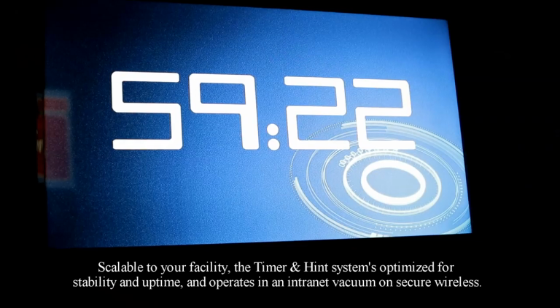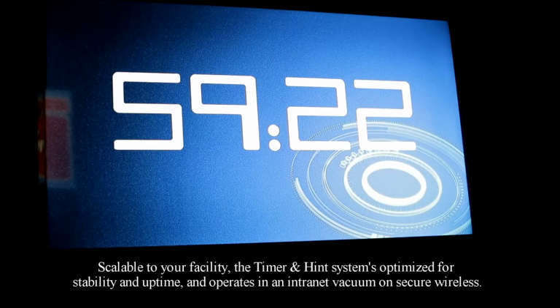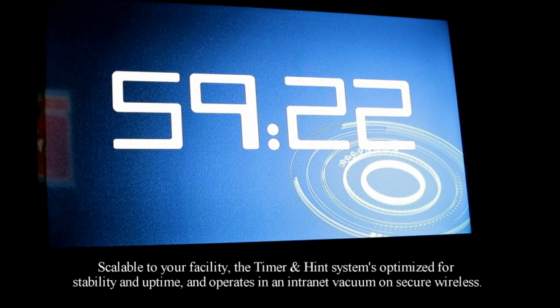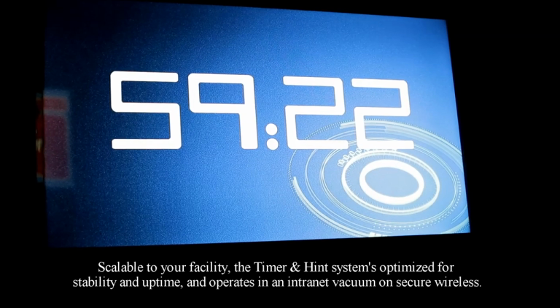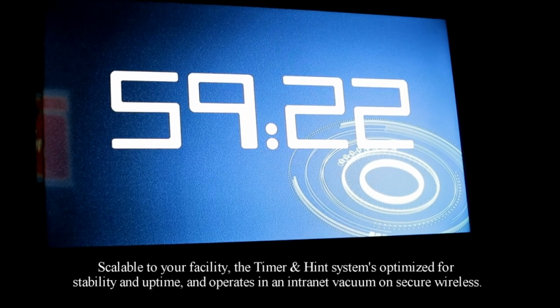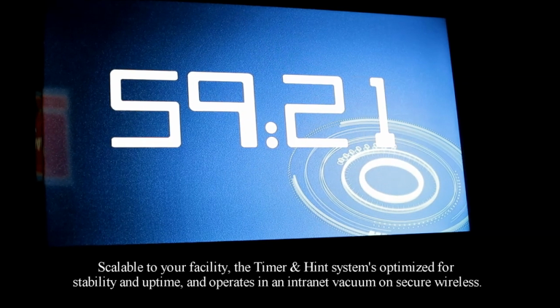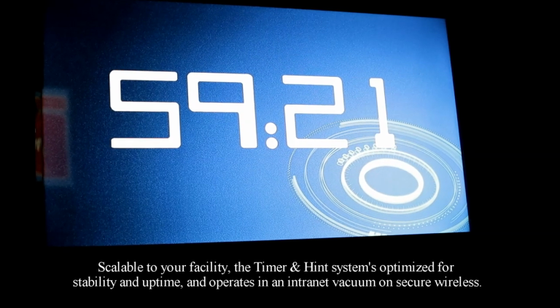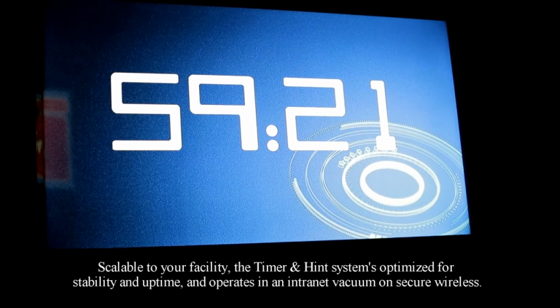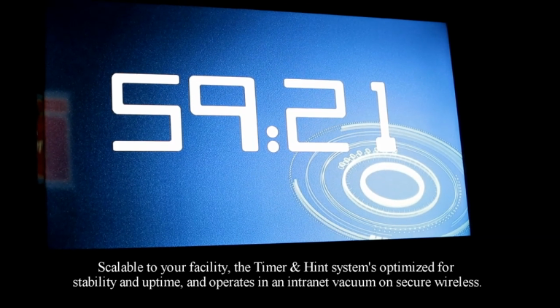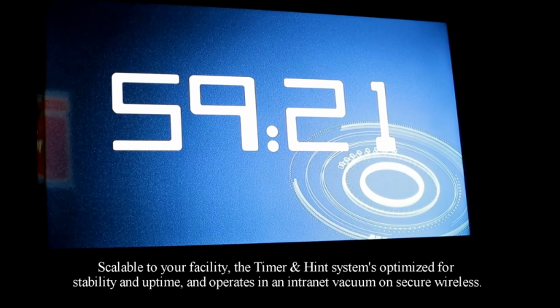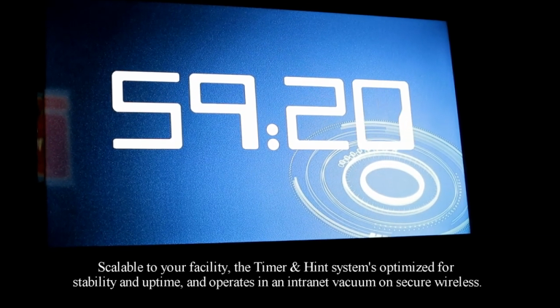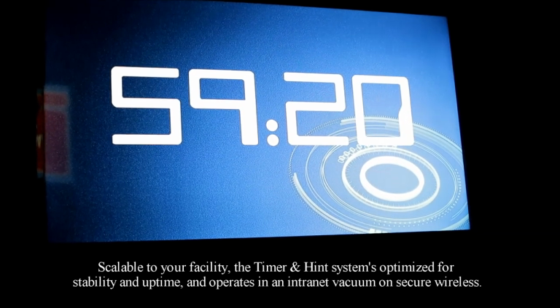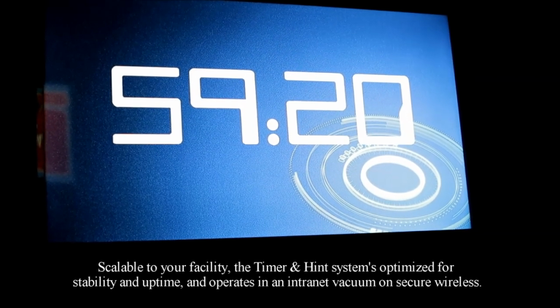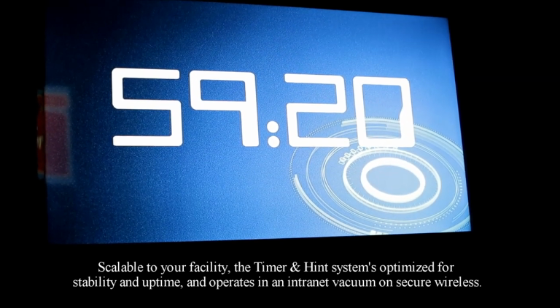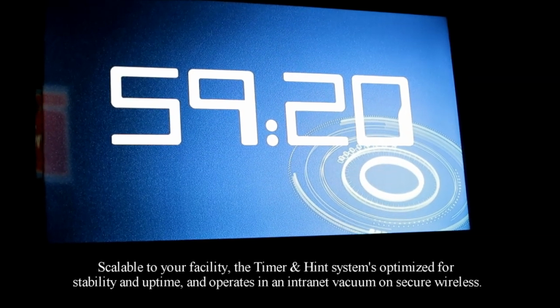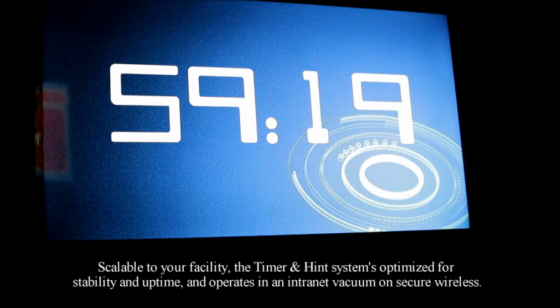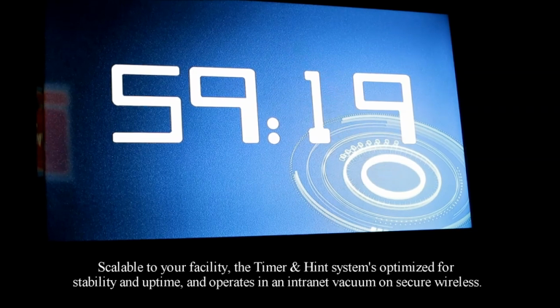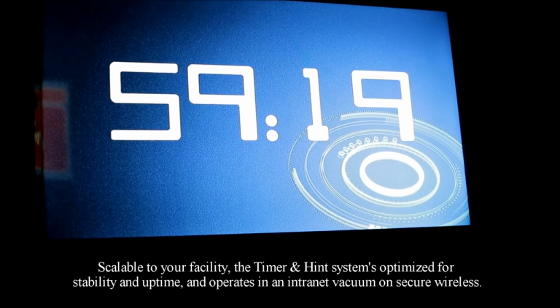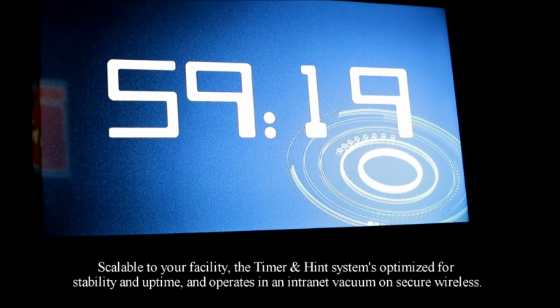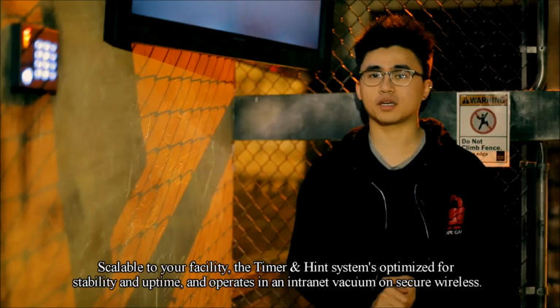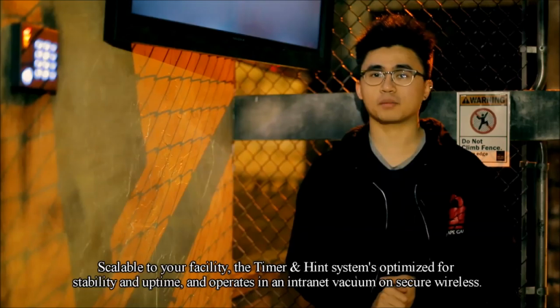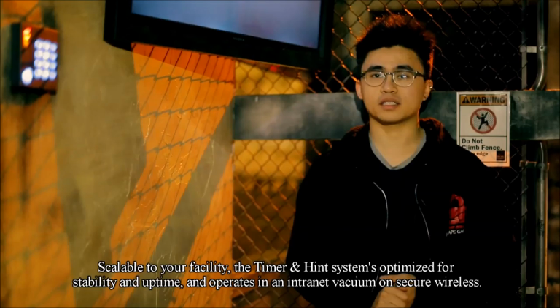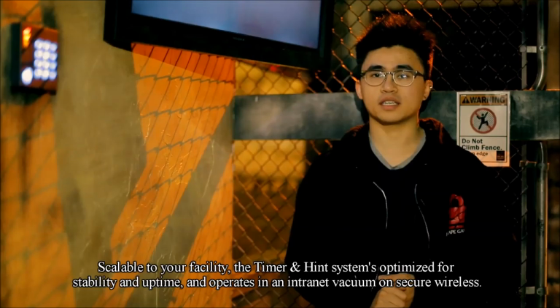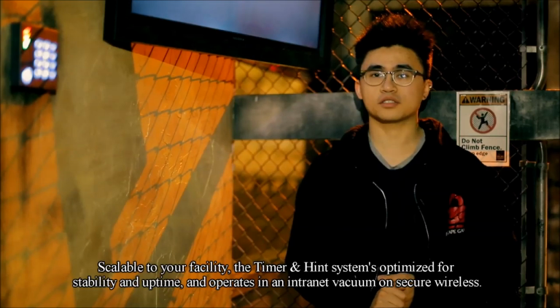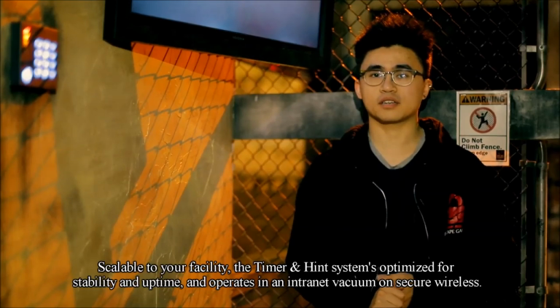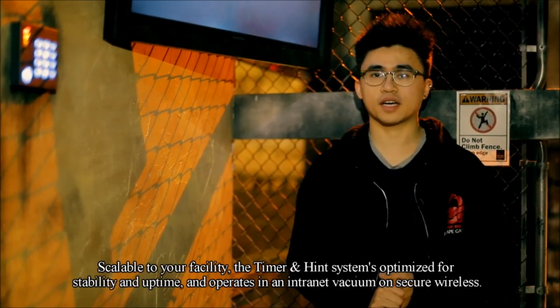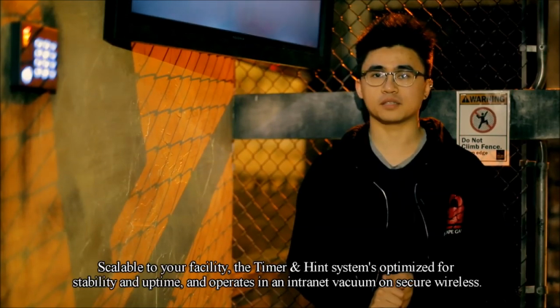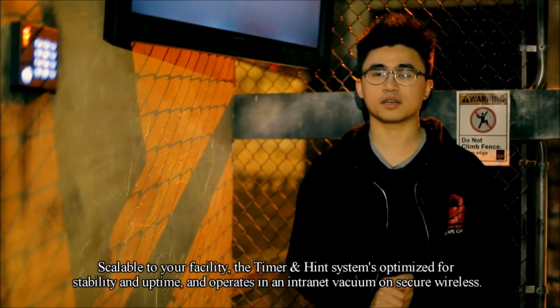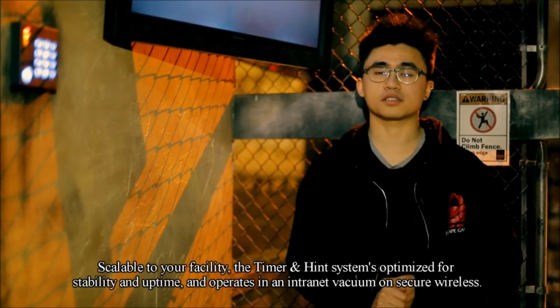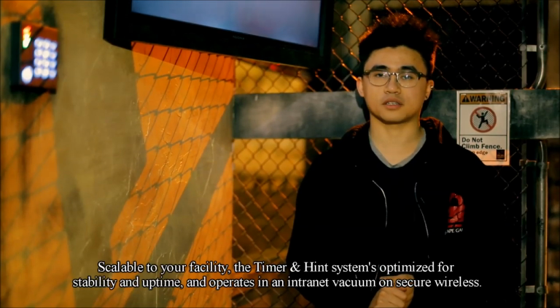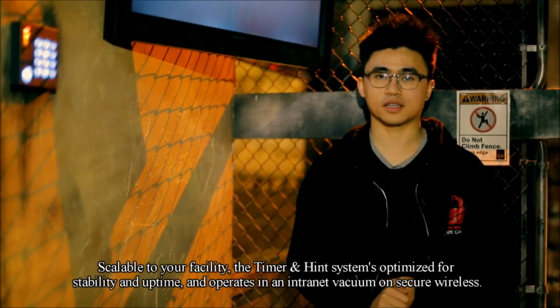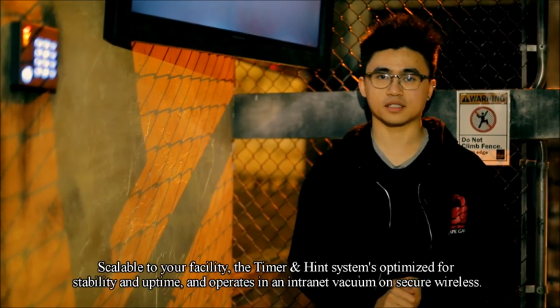Scalable to your facility, the timer and hint system is optimized for stability and uptime and operates in an intranet vacuum on secure wireless.